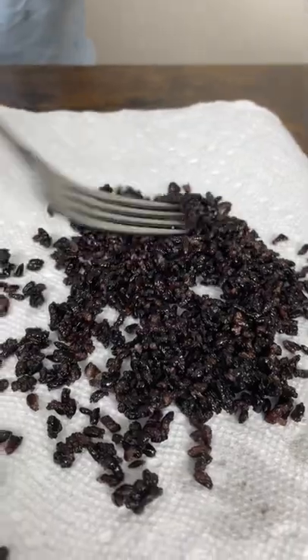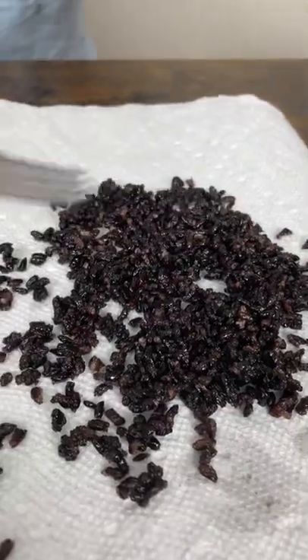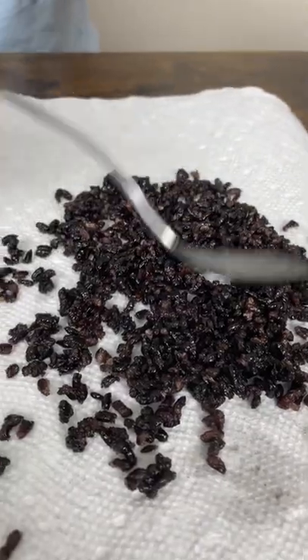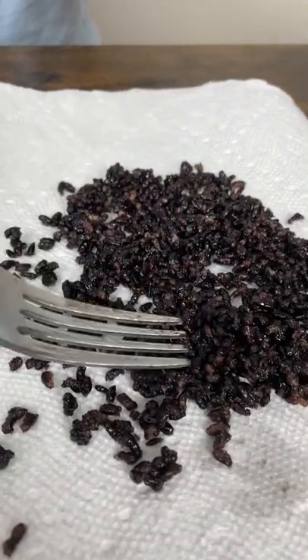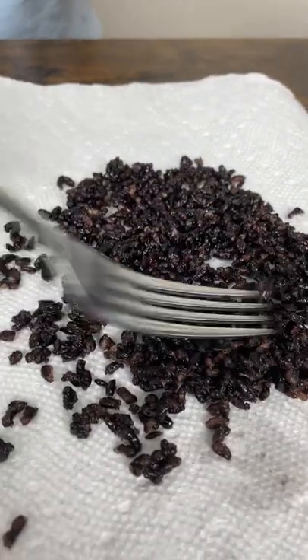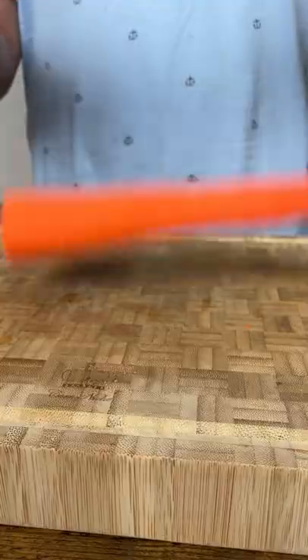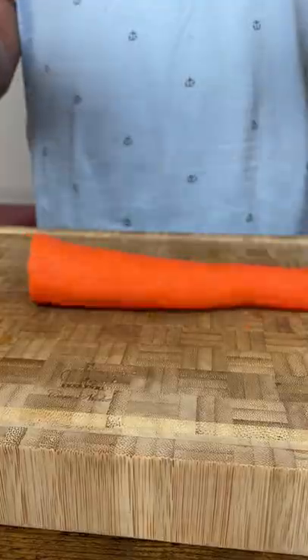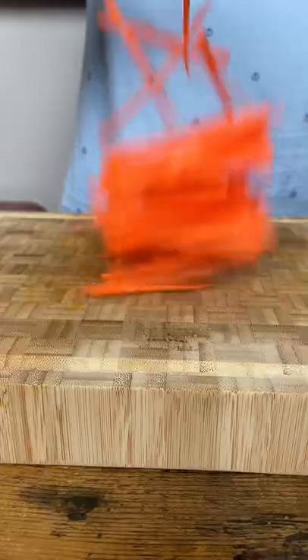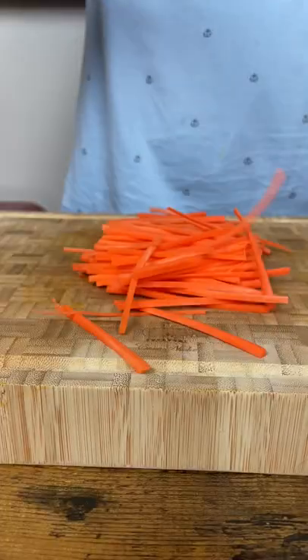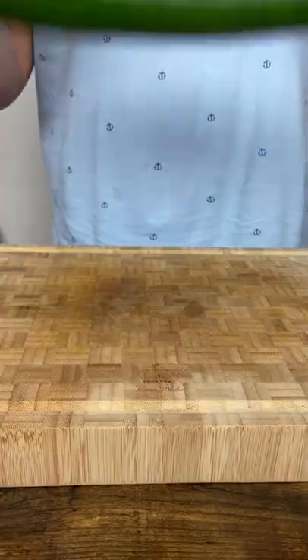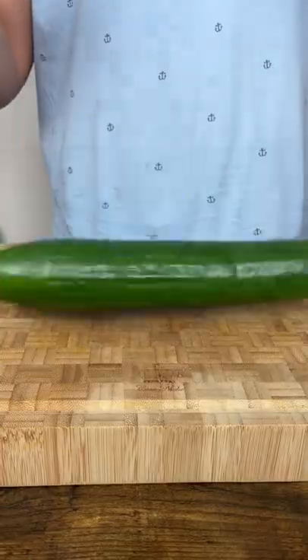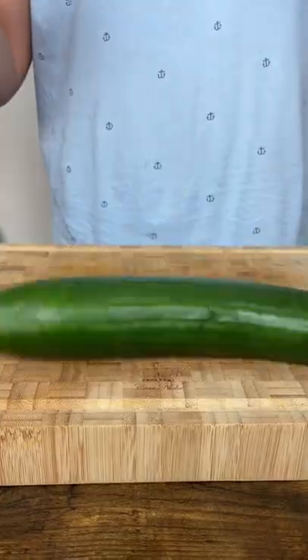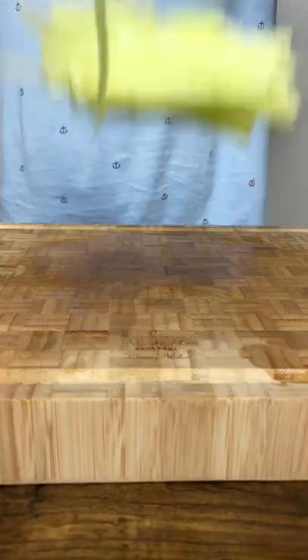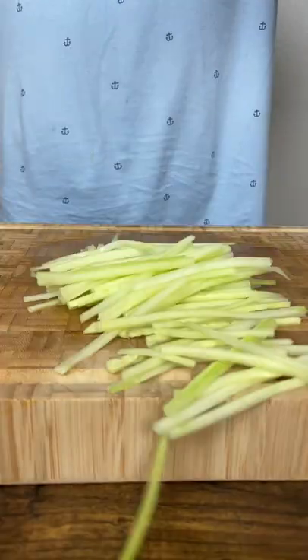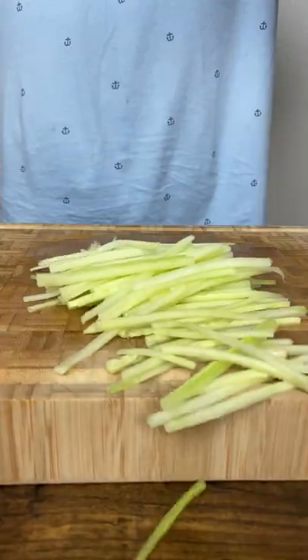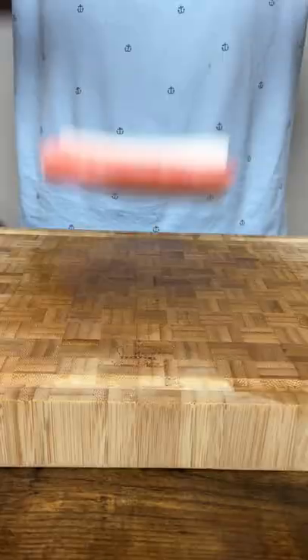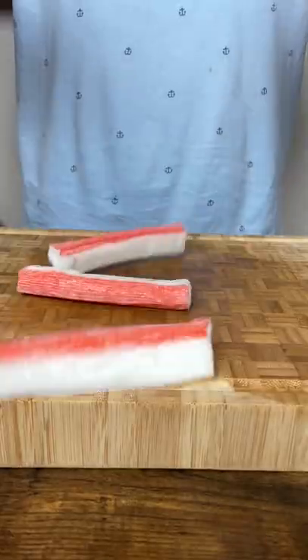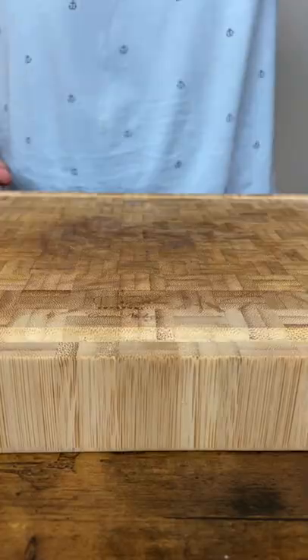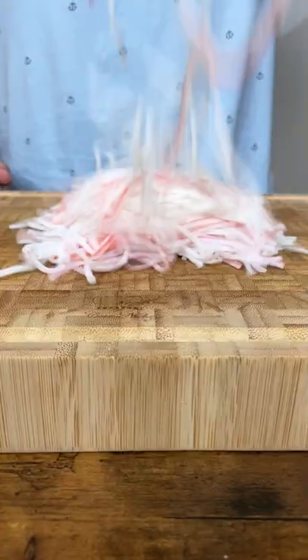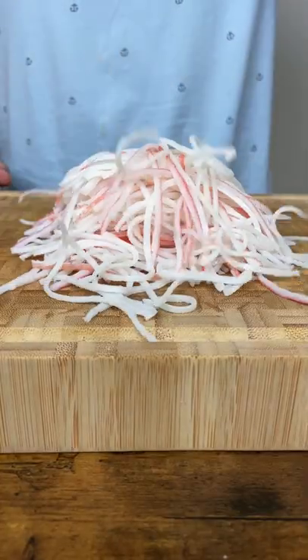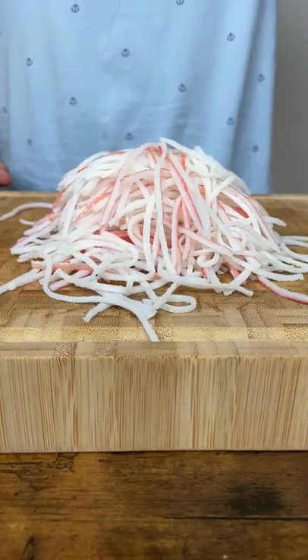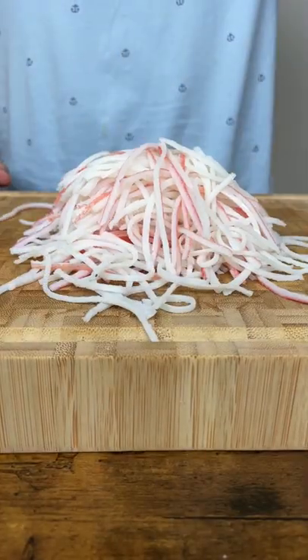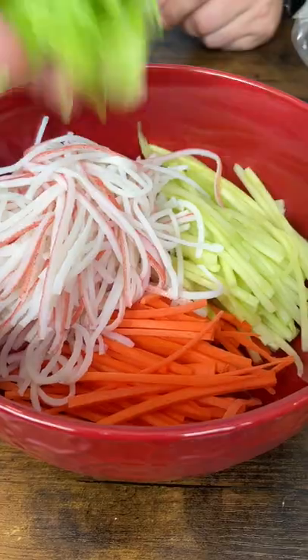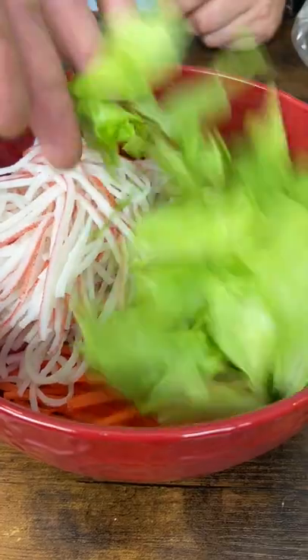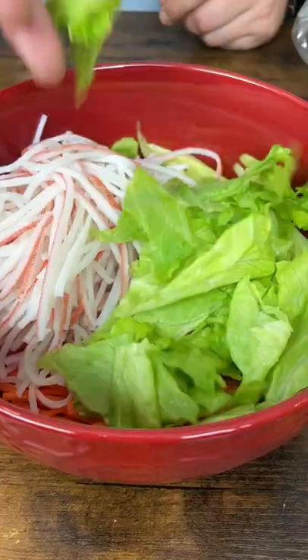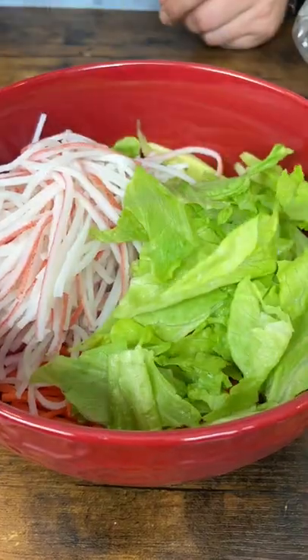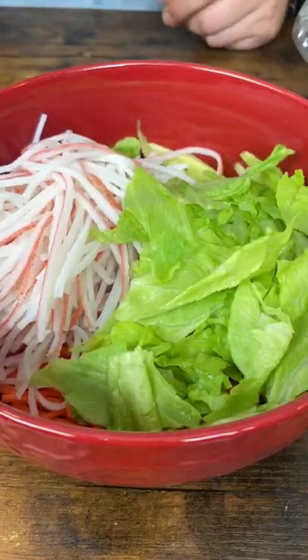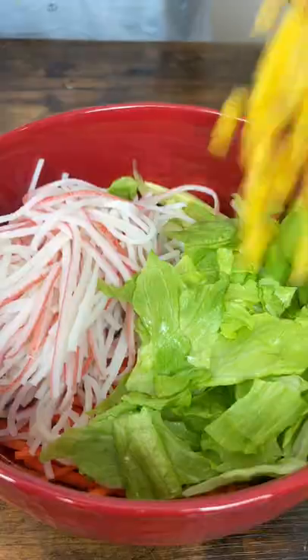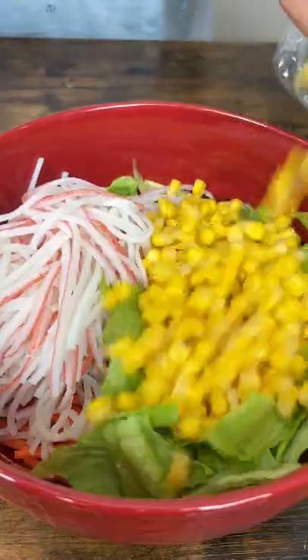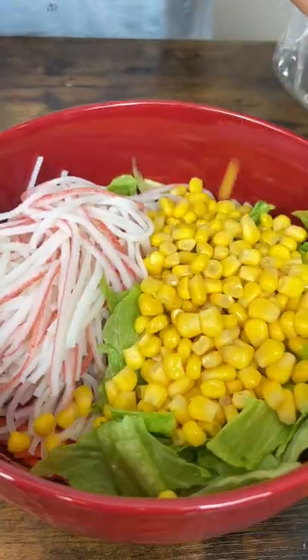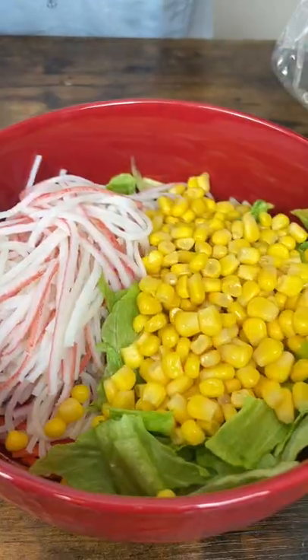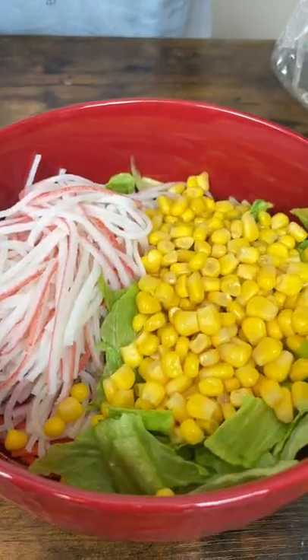Make matchsticks from carrot, cucumber, and surimi. Add iceberg salad and sweet corn.